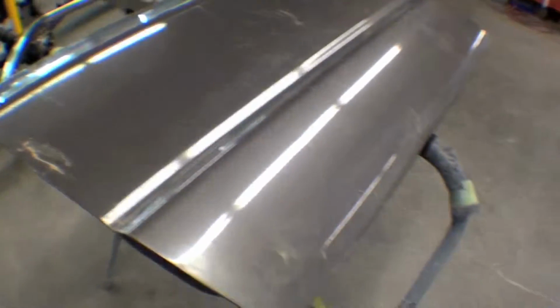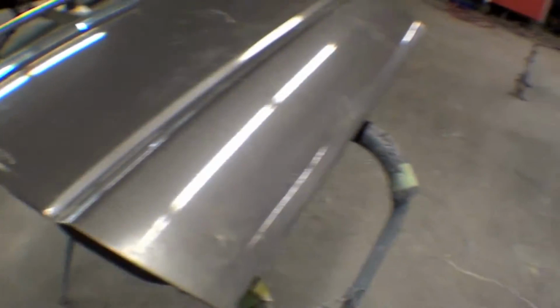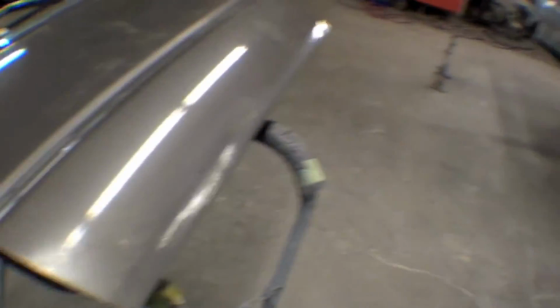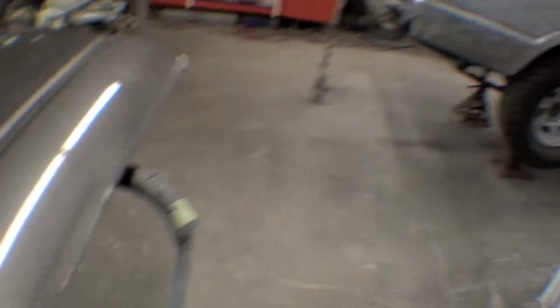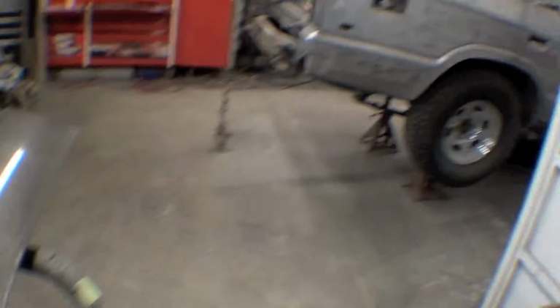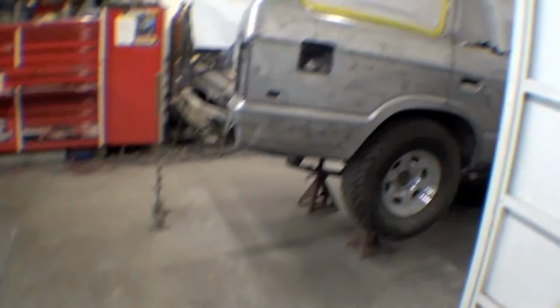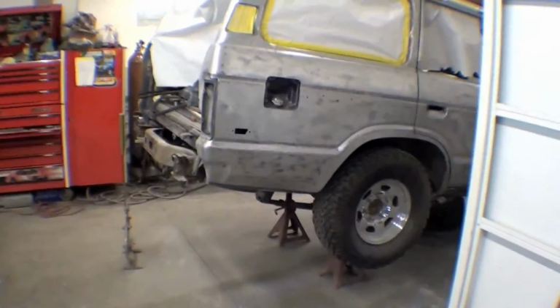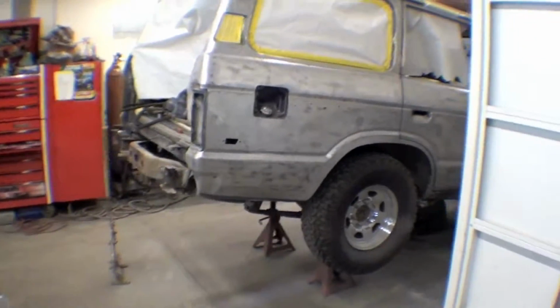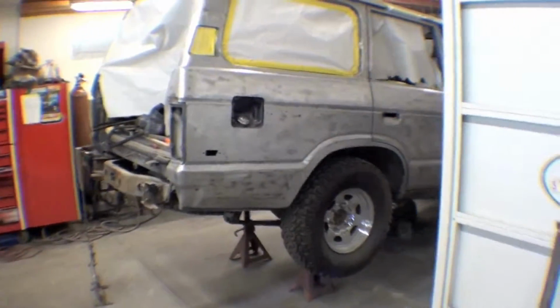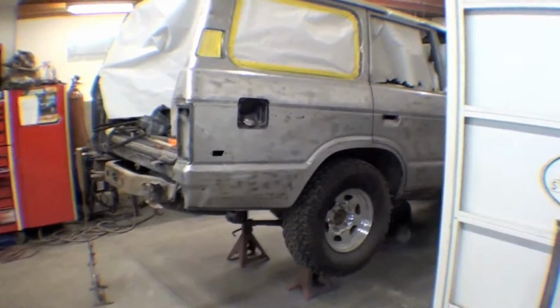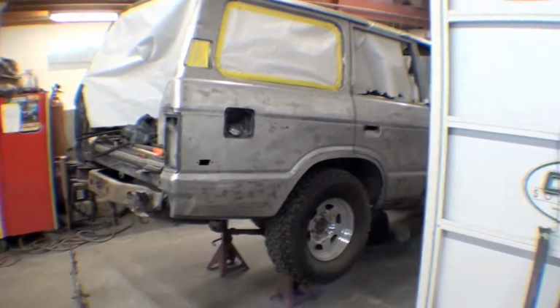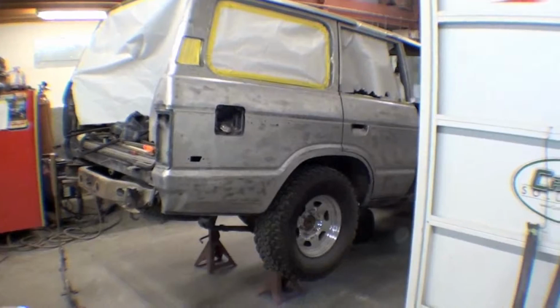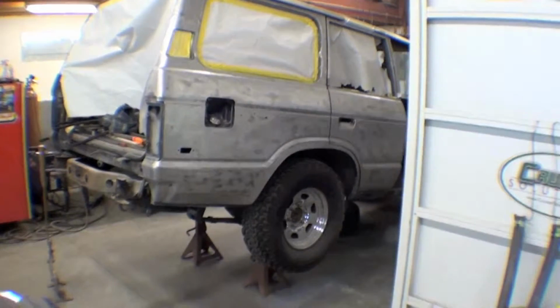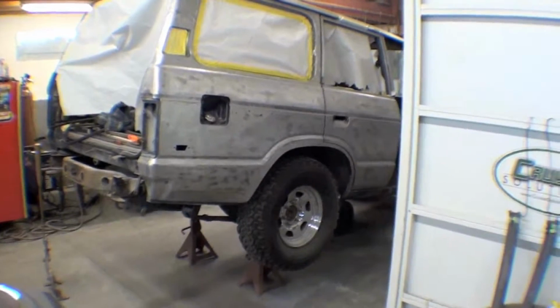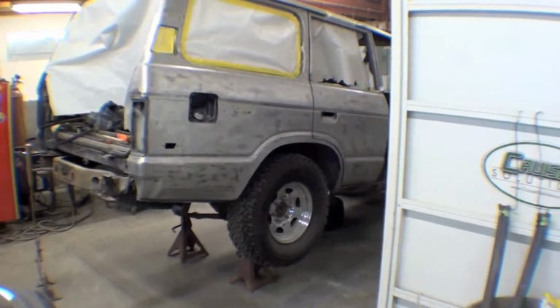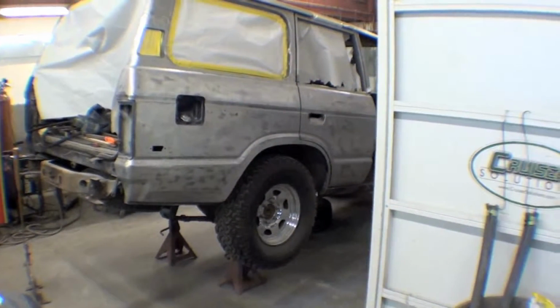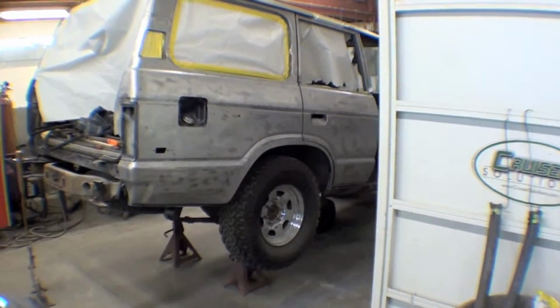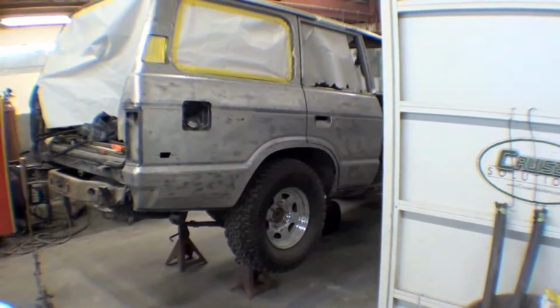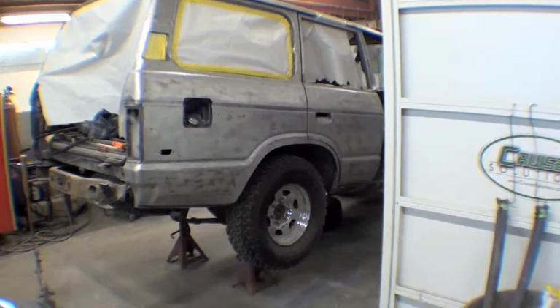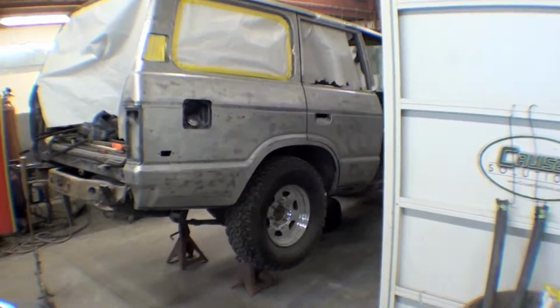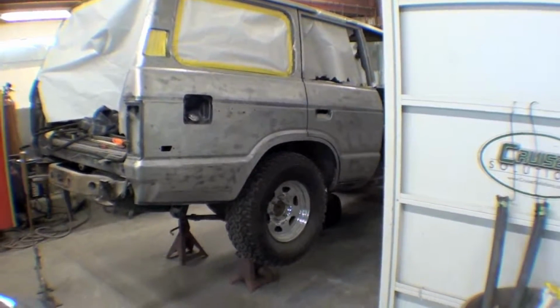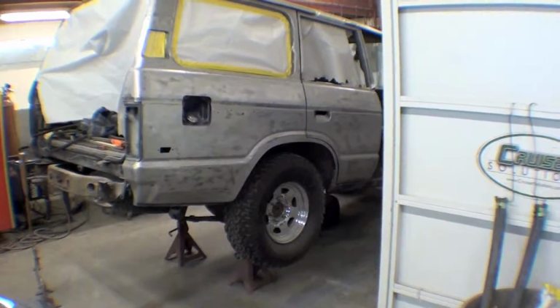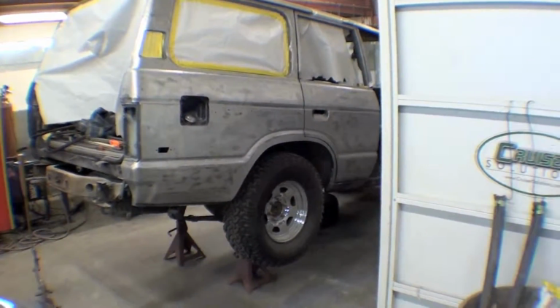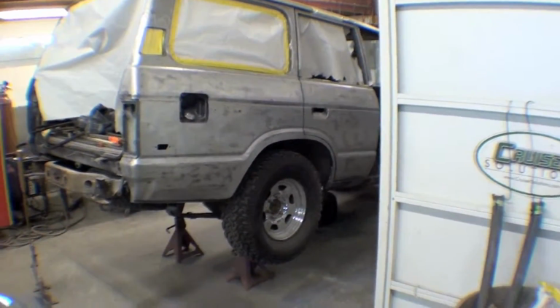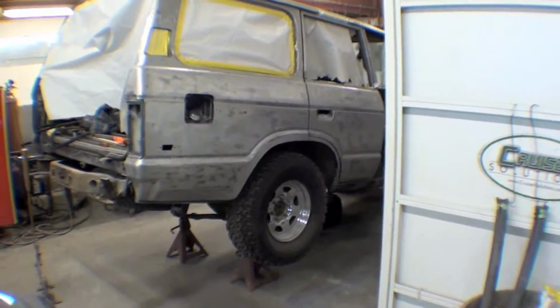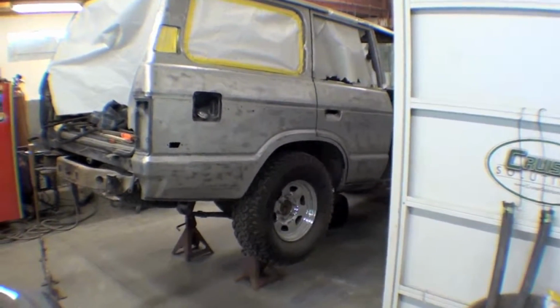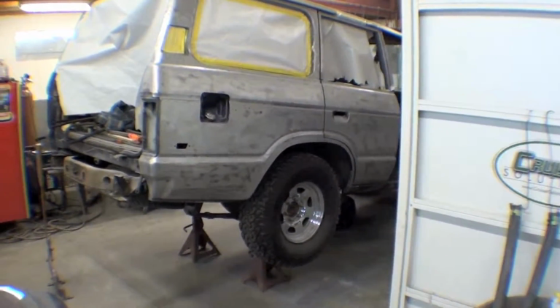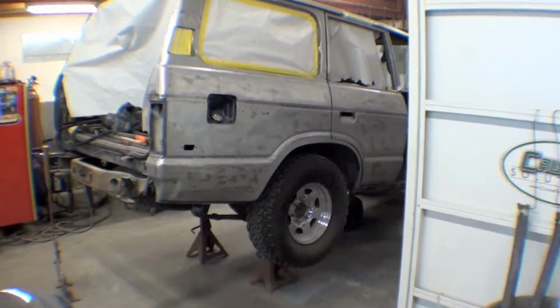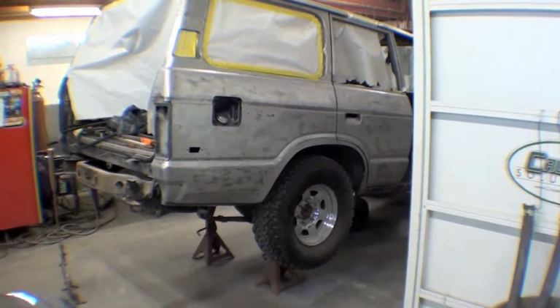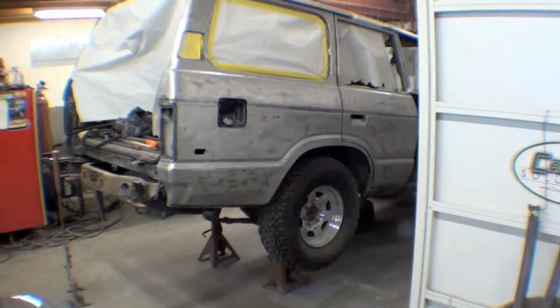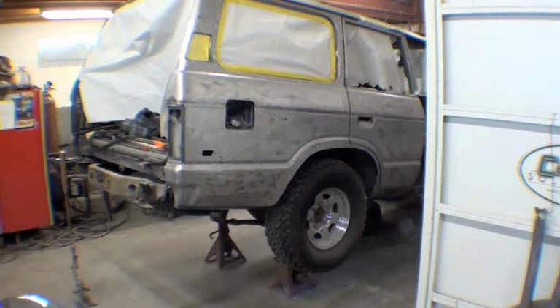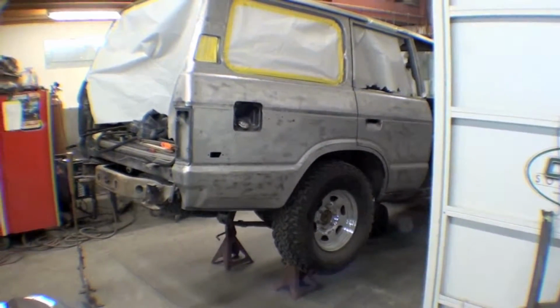You can see over our shoulder here, there's a truck being worked on, but a lot of good bodywork going on.